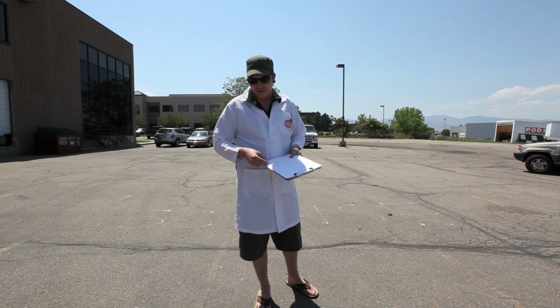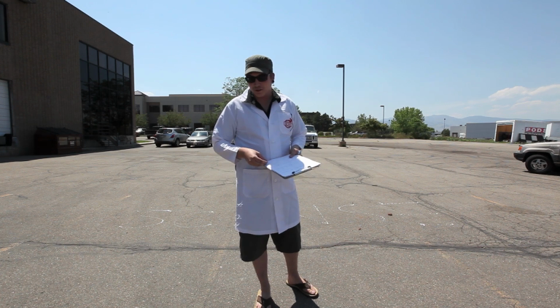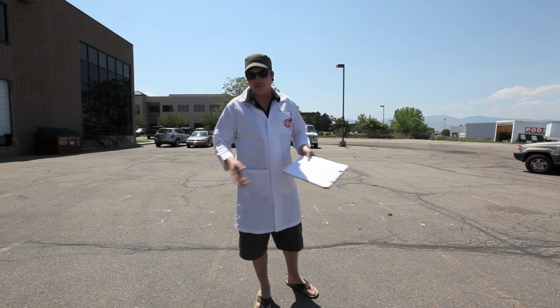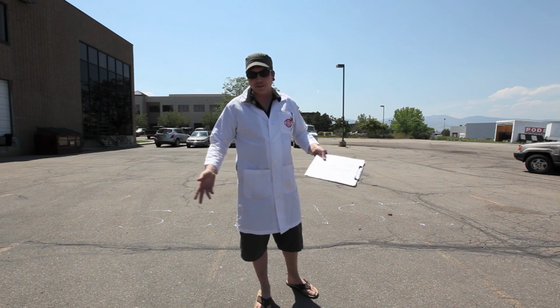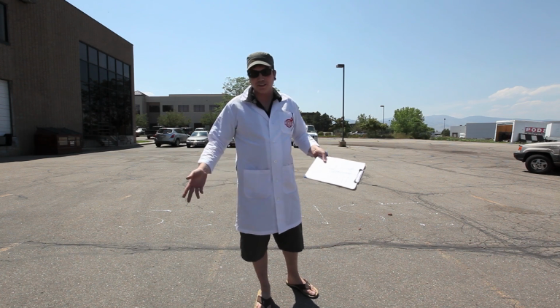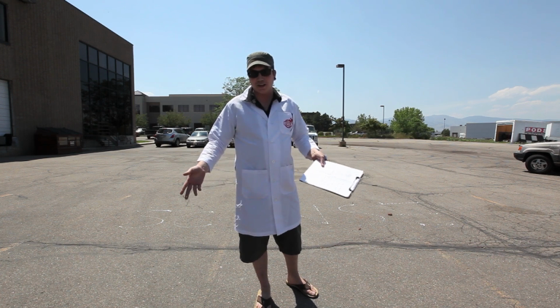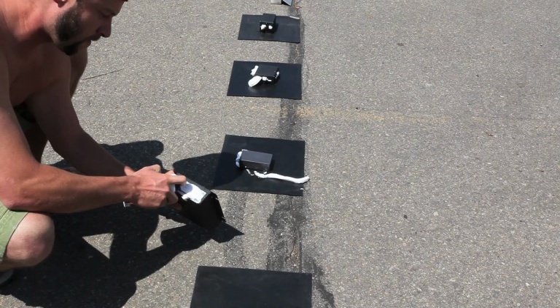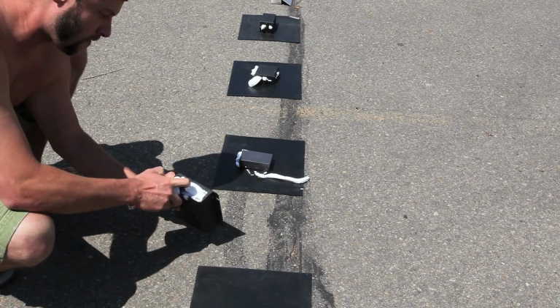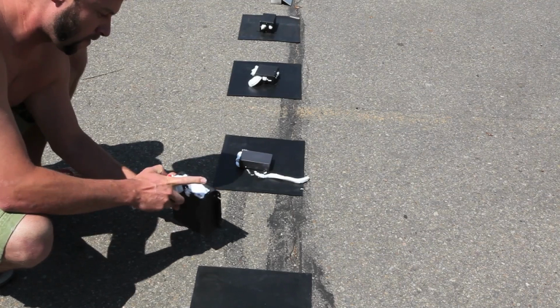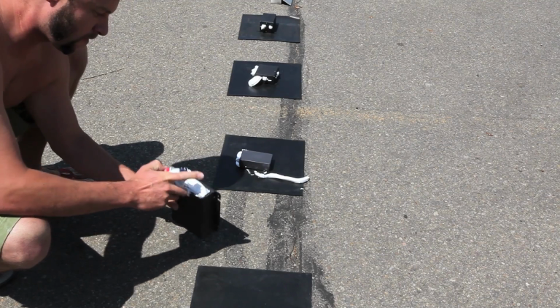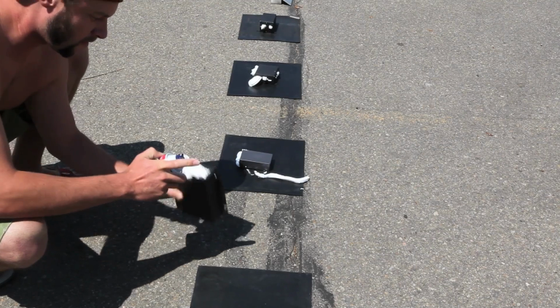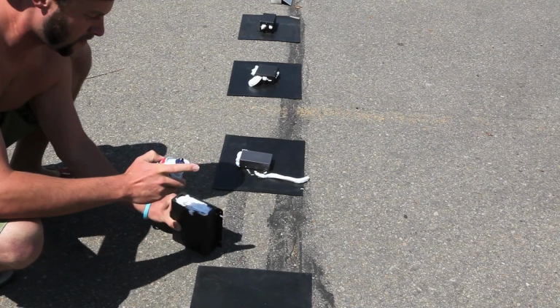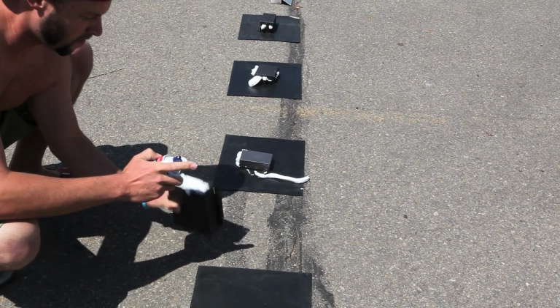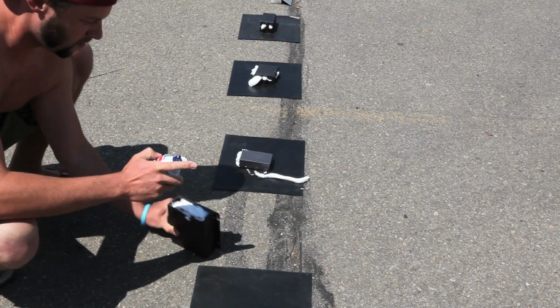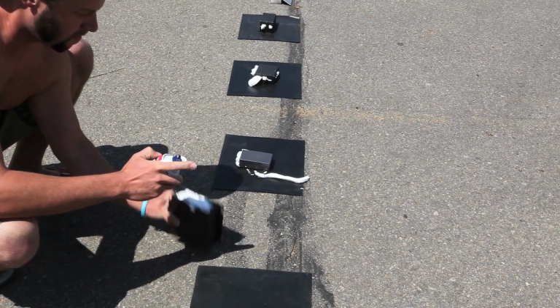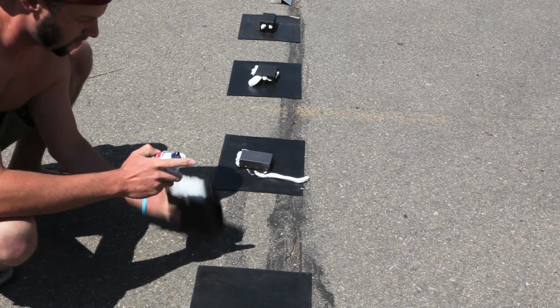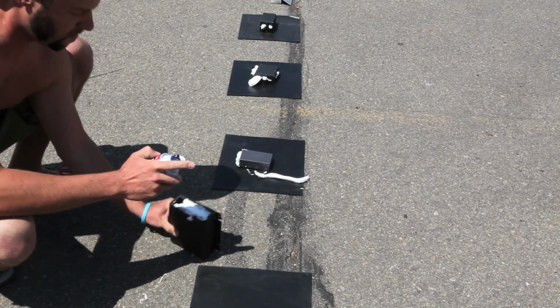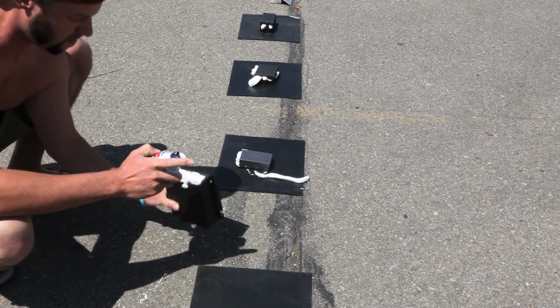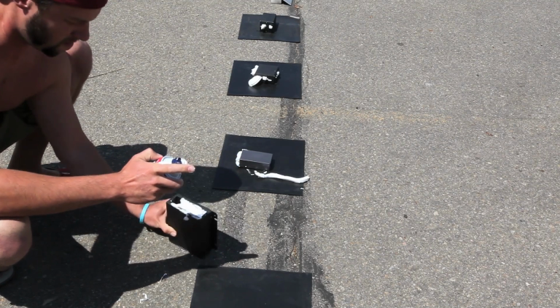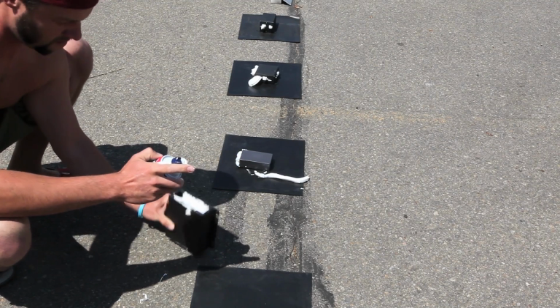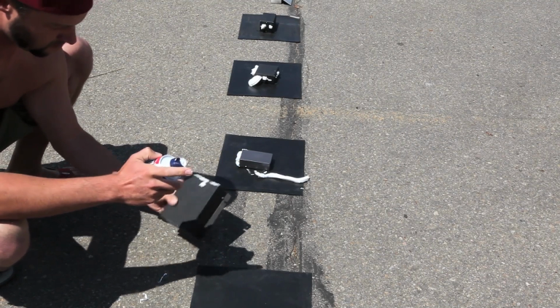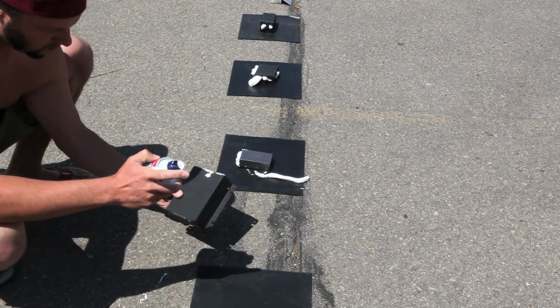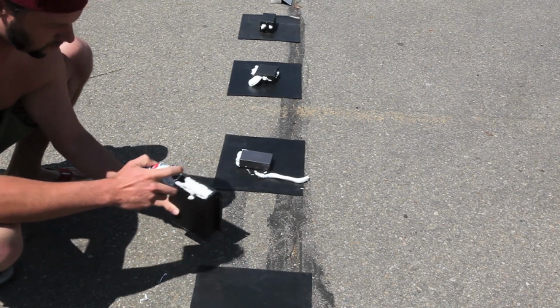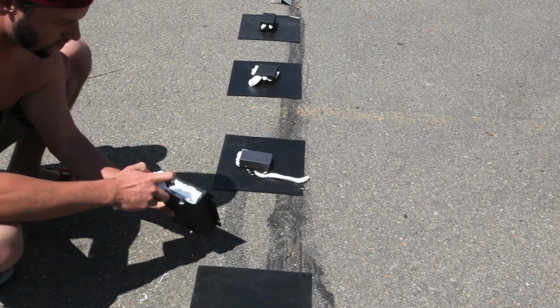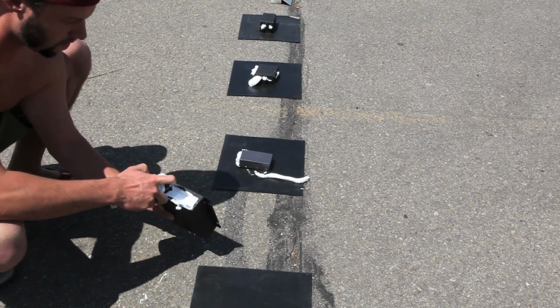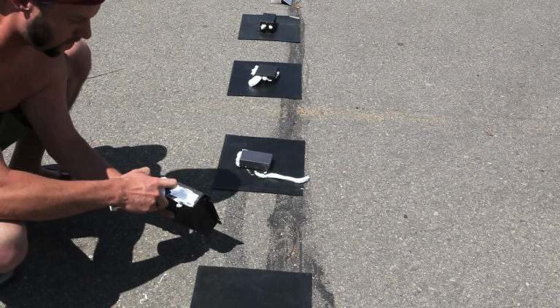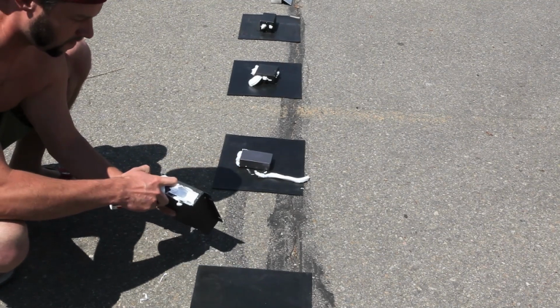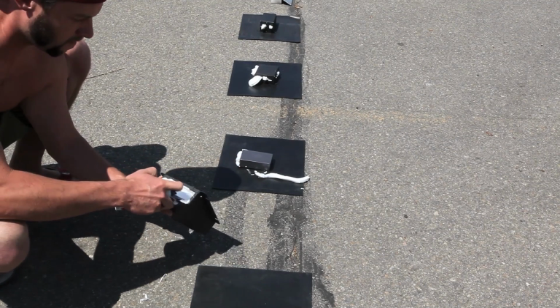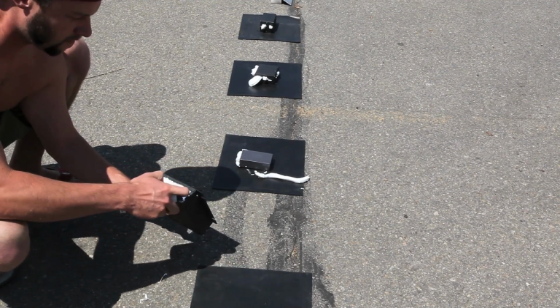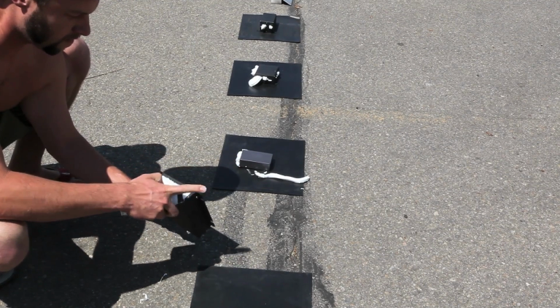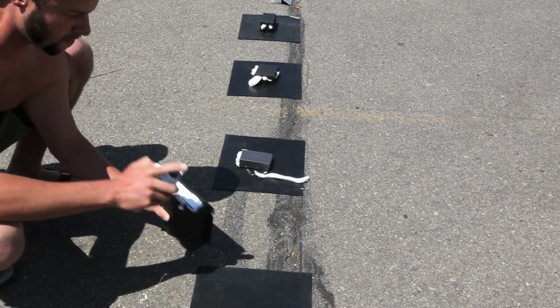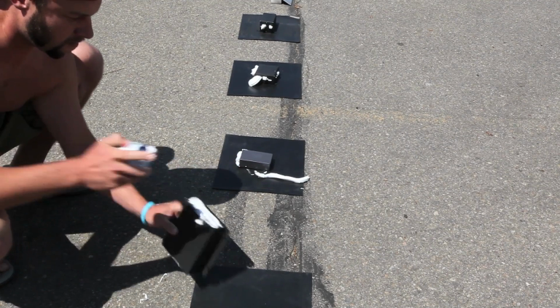We filled the enclosures with shaving cream to demonstrate the internal volume as well as to find any stress cracks.